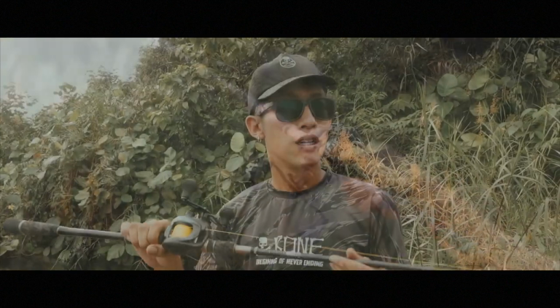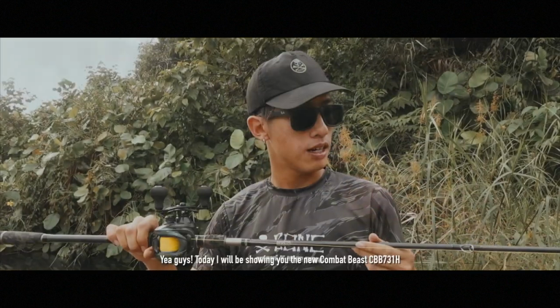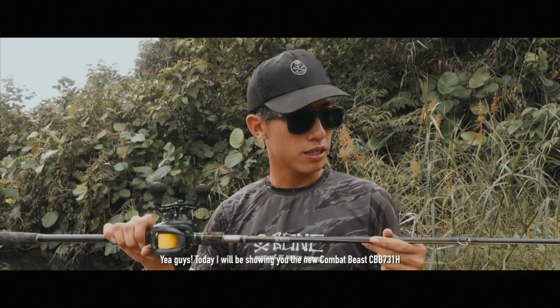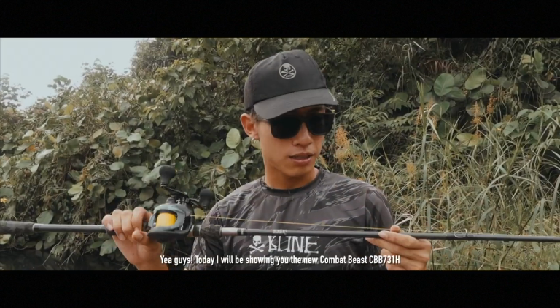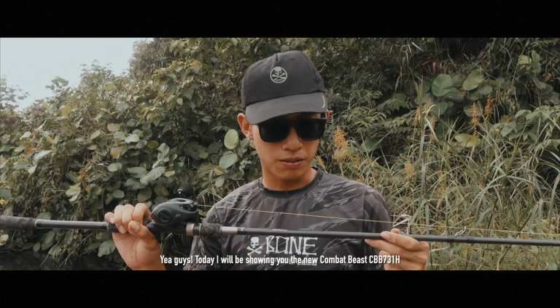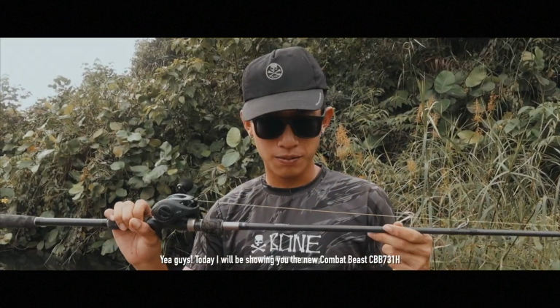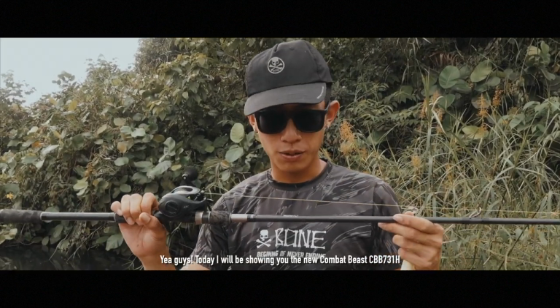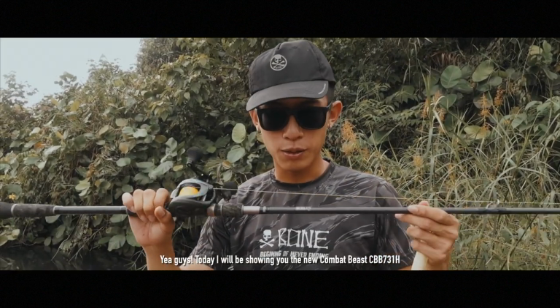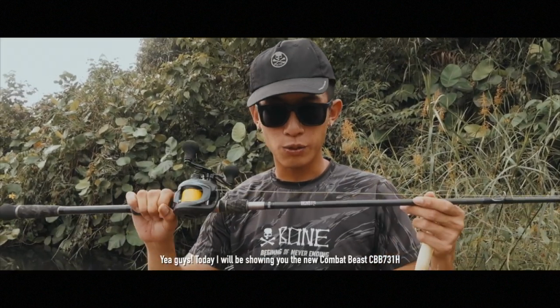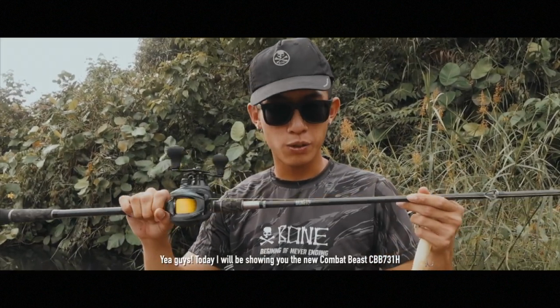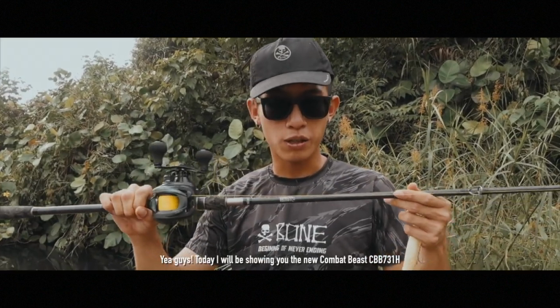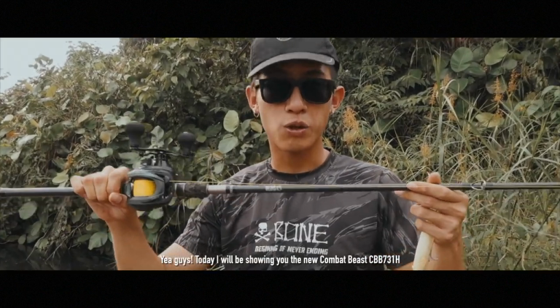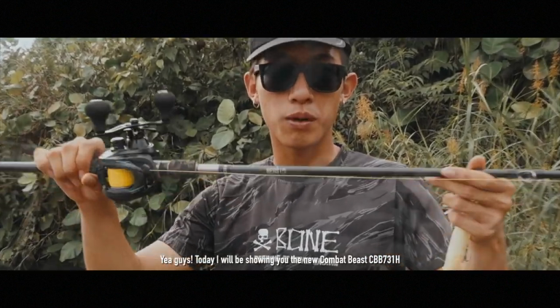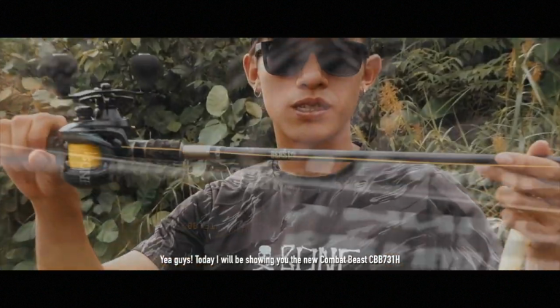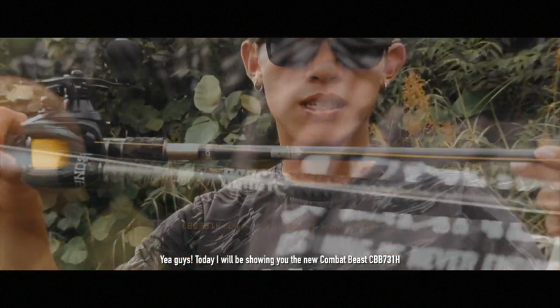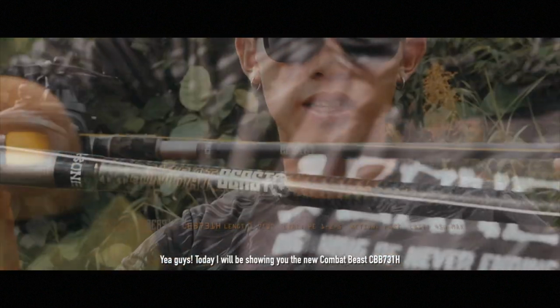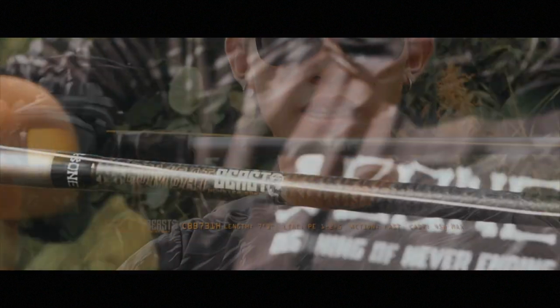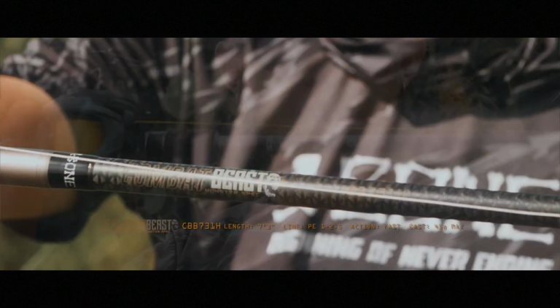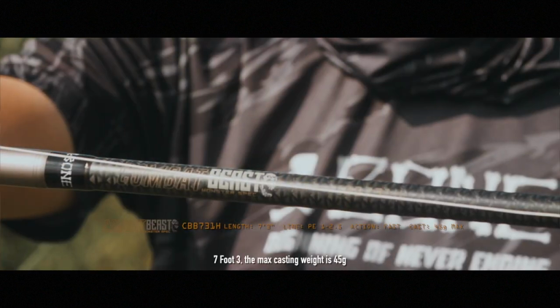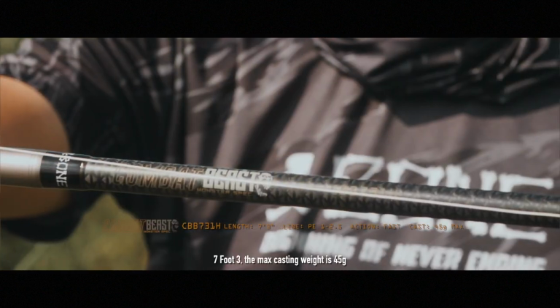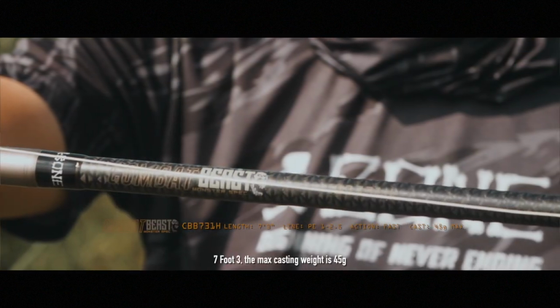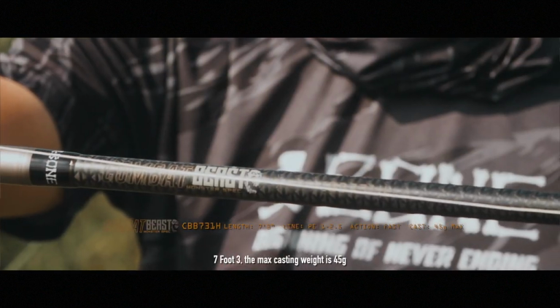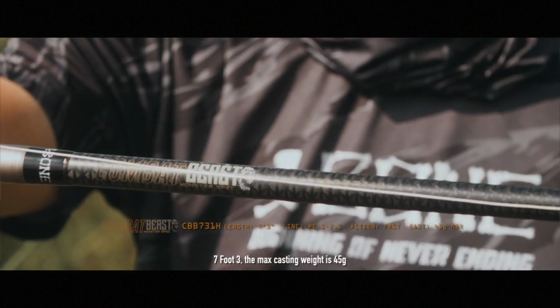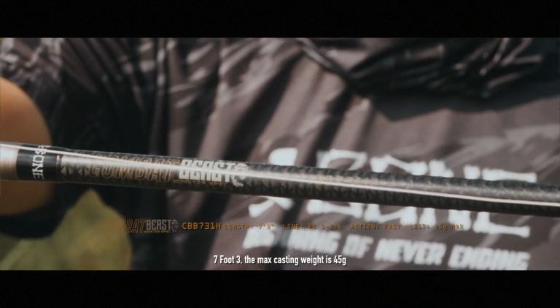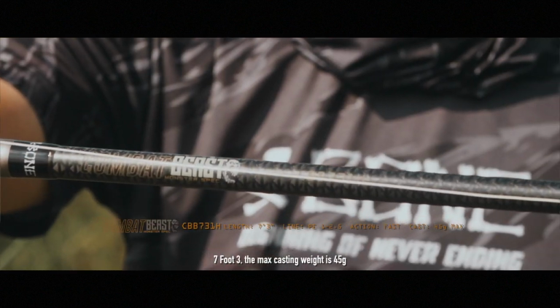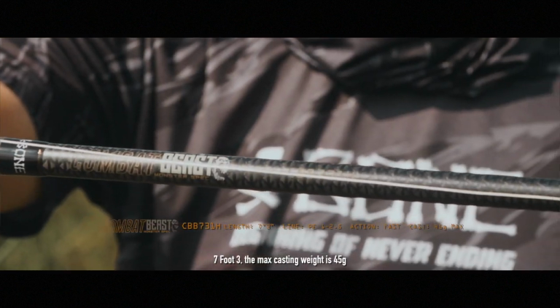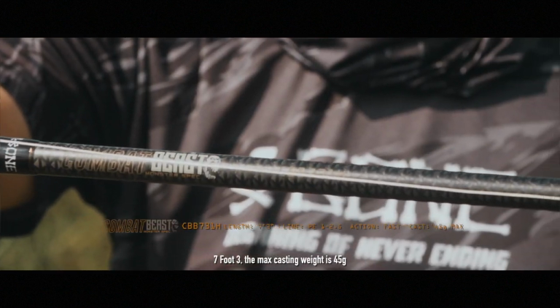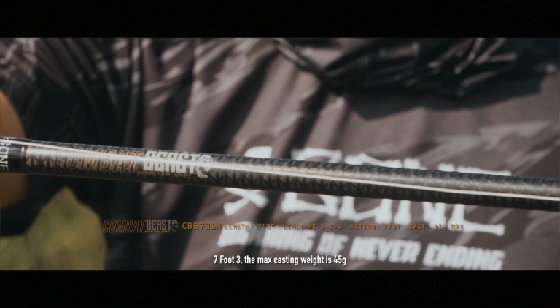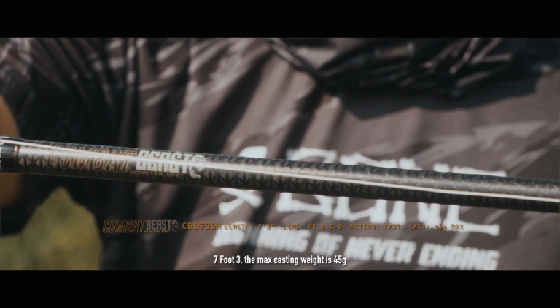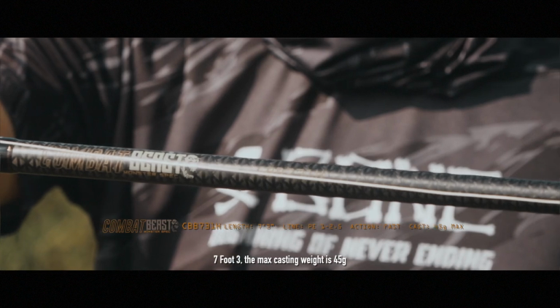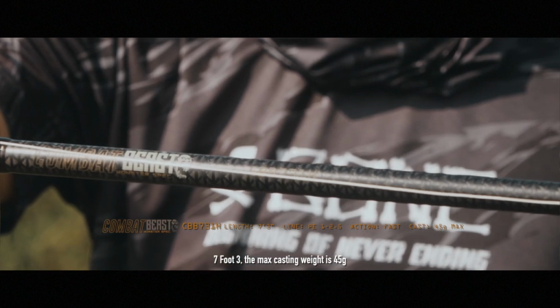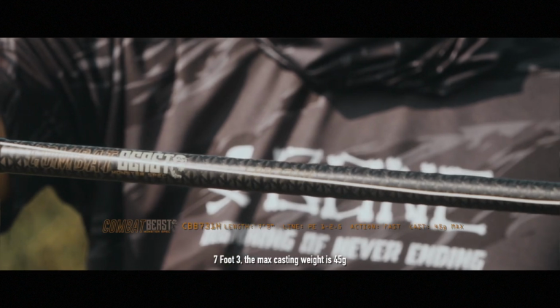Hi guys, today I'll be showing you the new Combat Beast, 7 foot 3. The max weight for it is 45 grams.